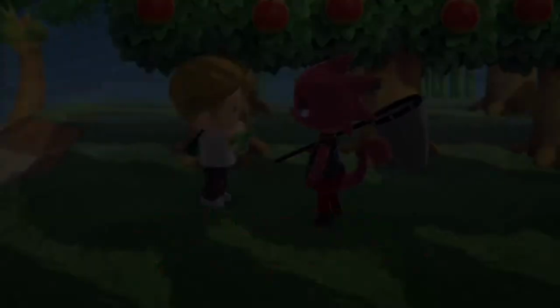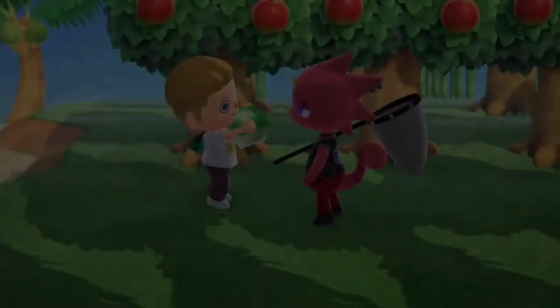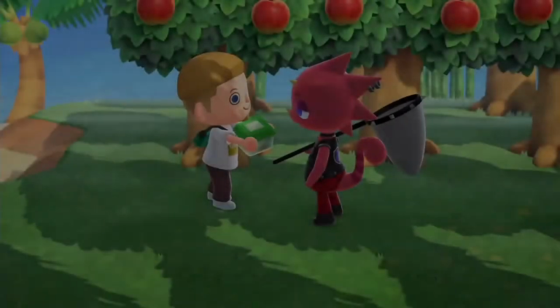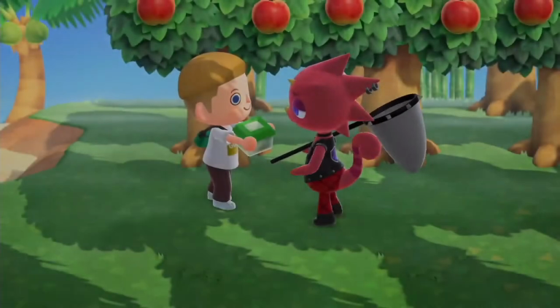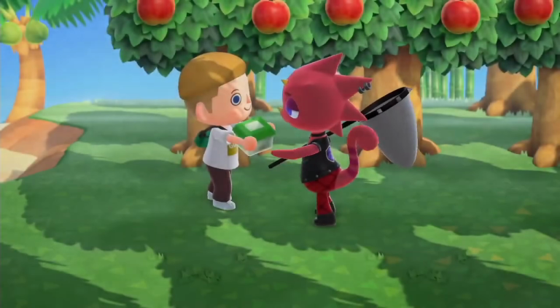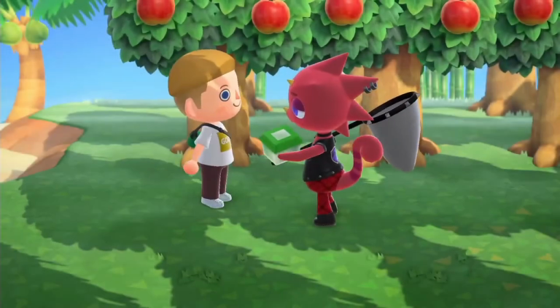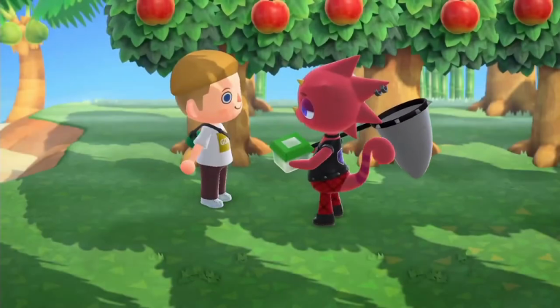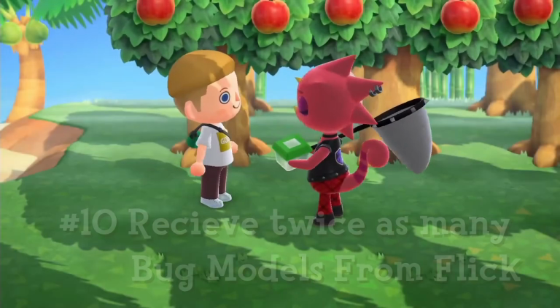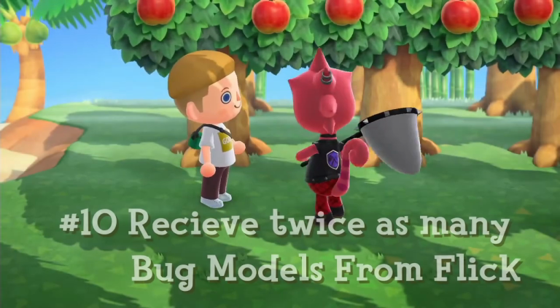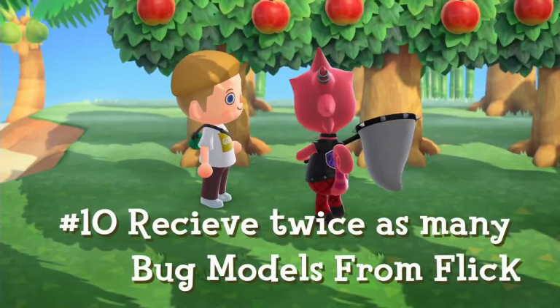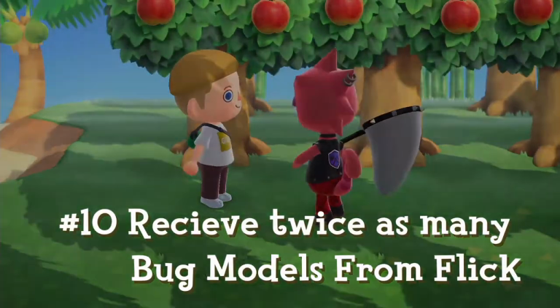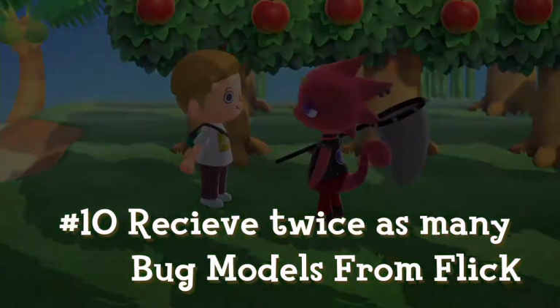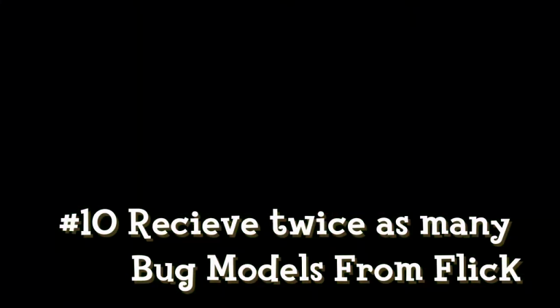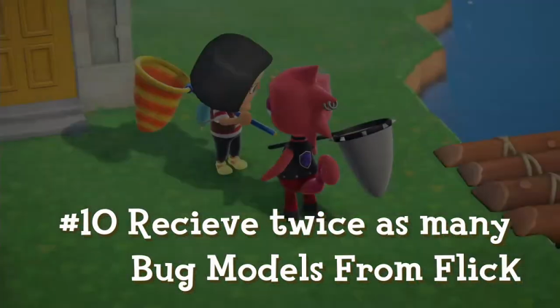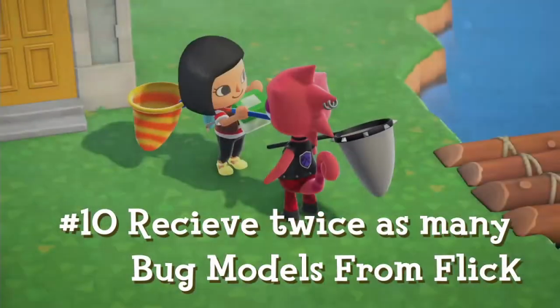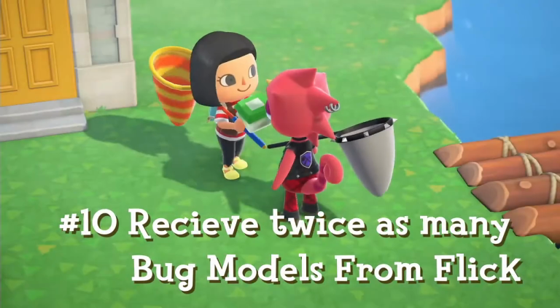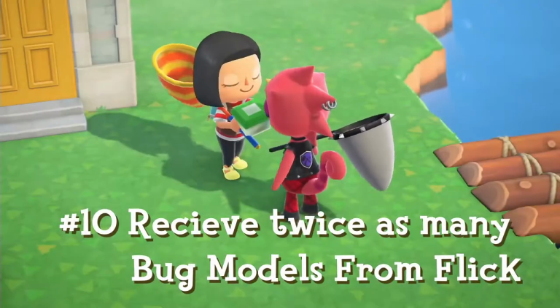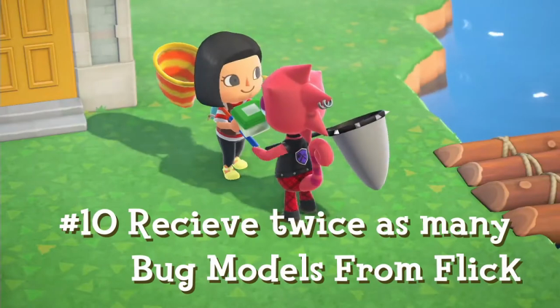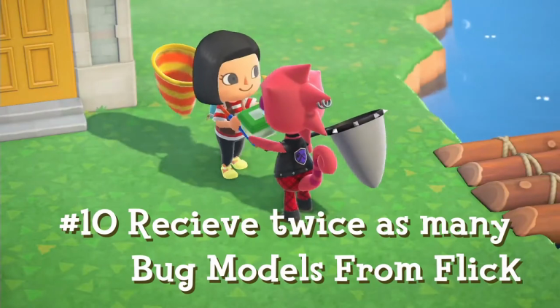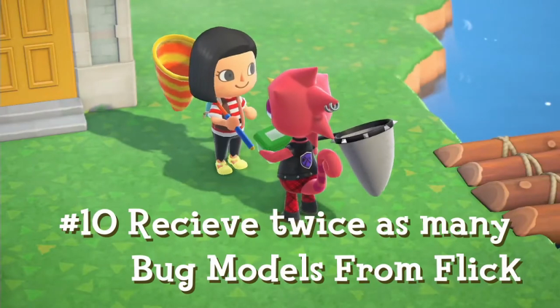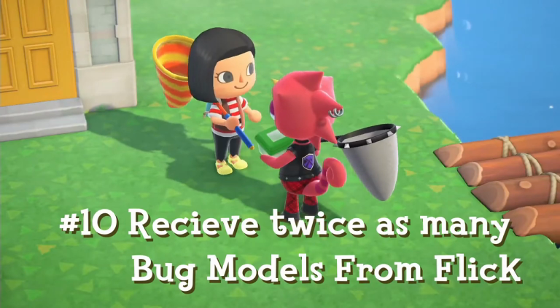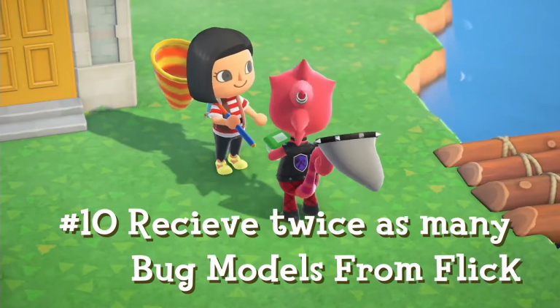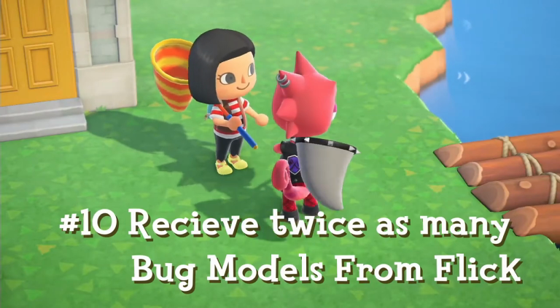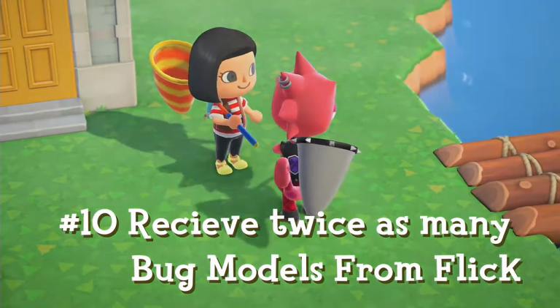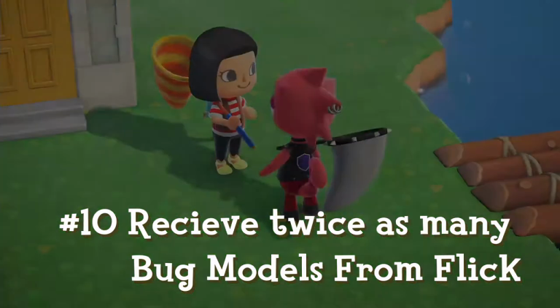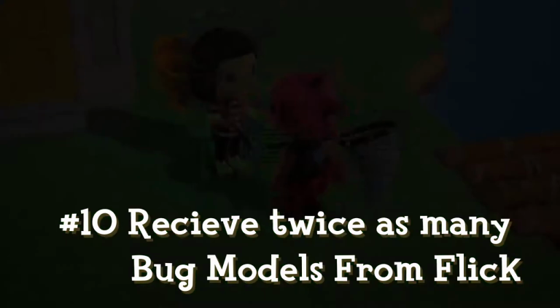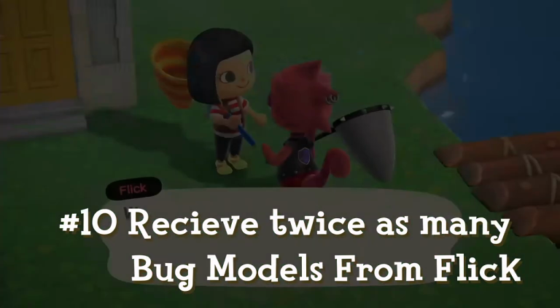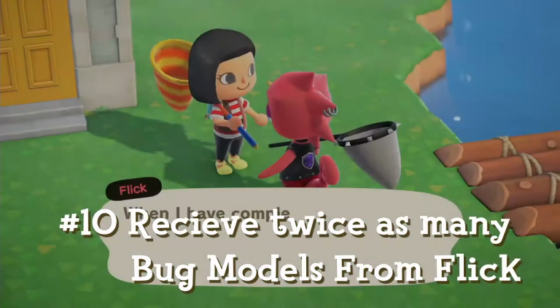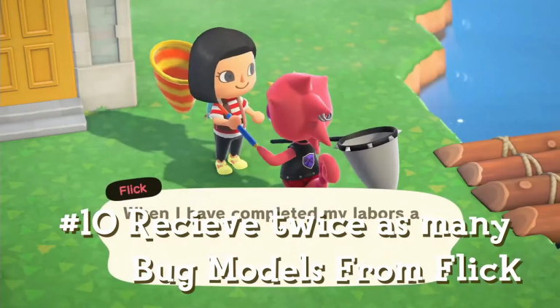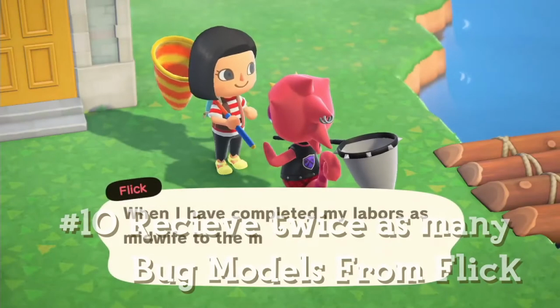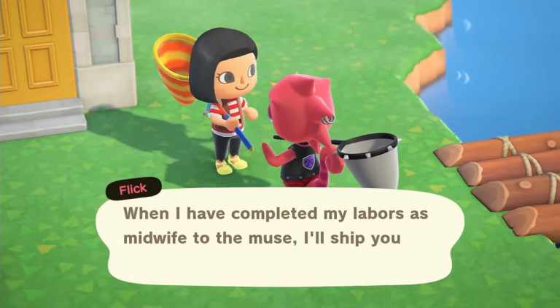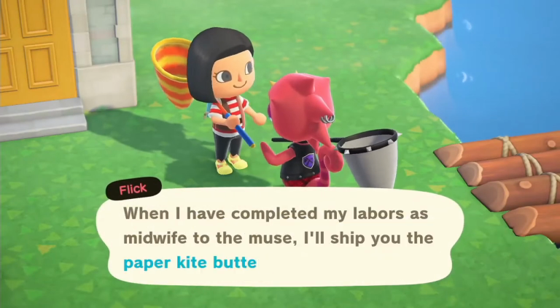If each character collects three of their favorite bugs, they will each be able to get a model of it when Flick comes to the island.